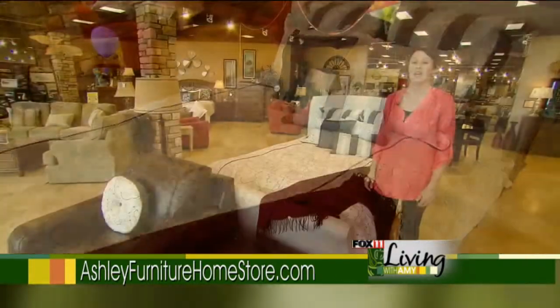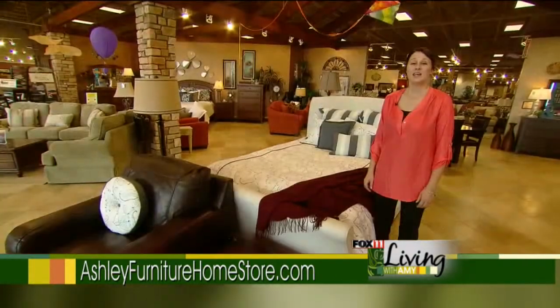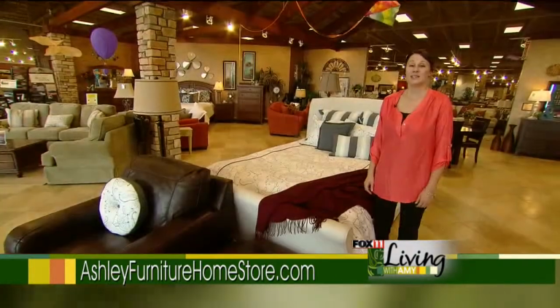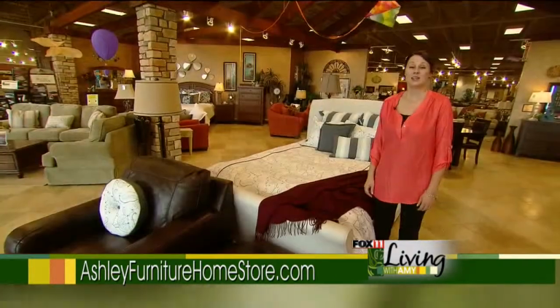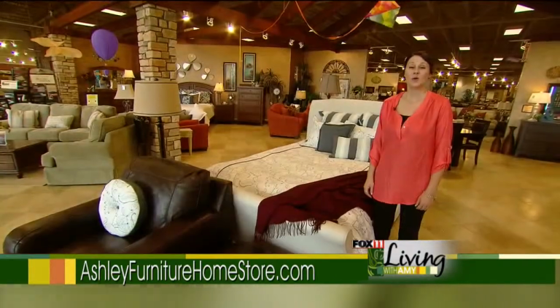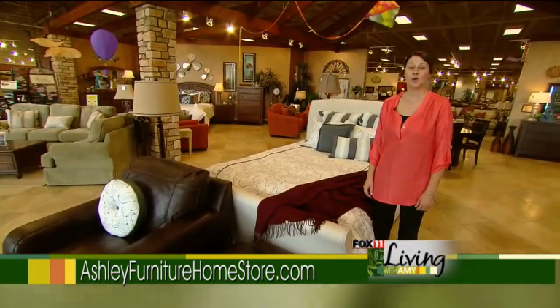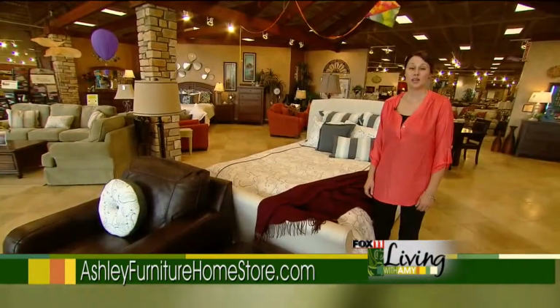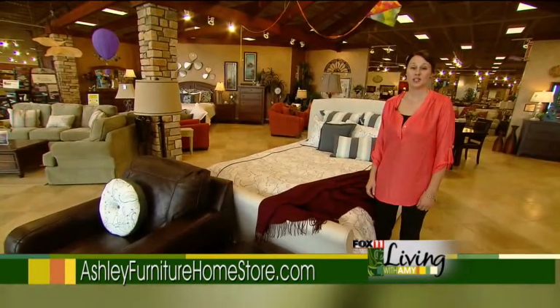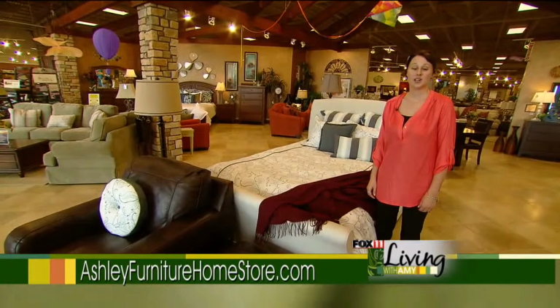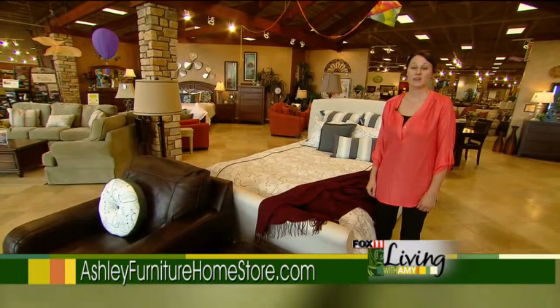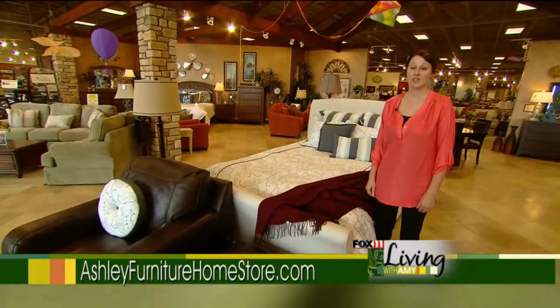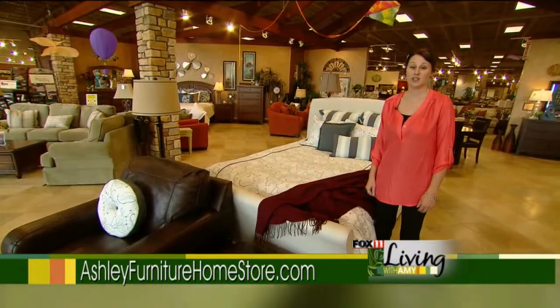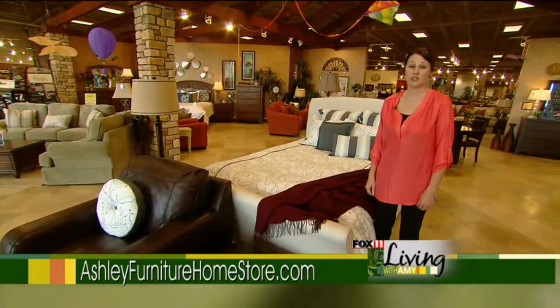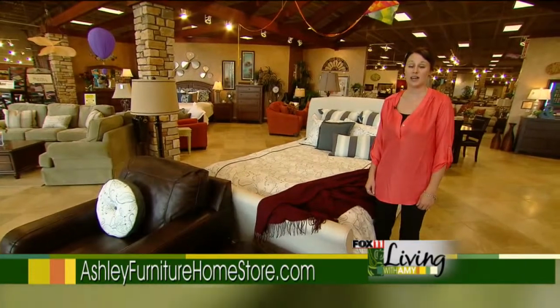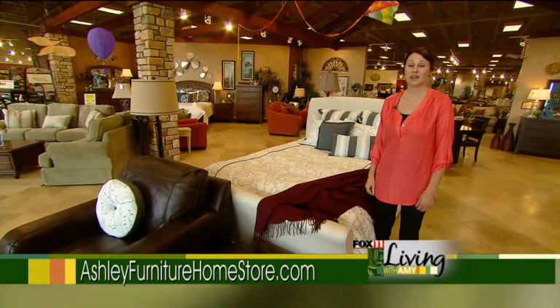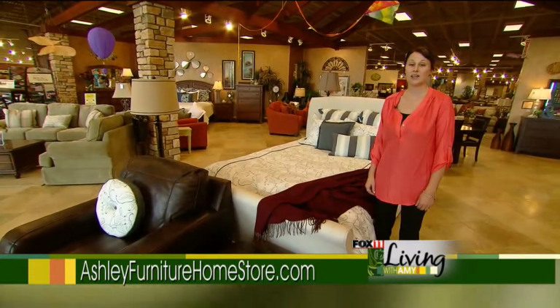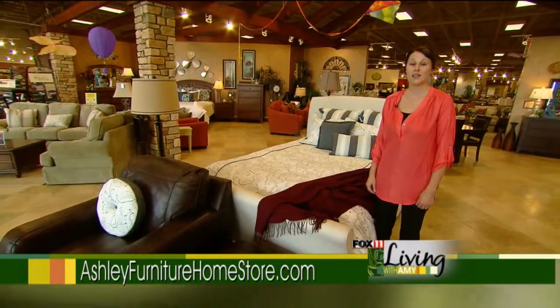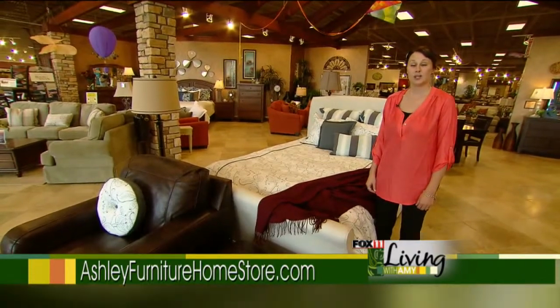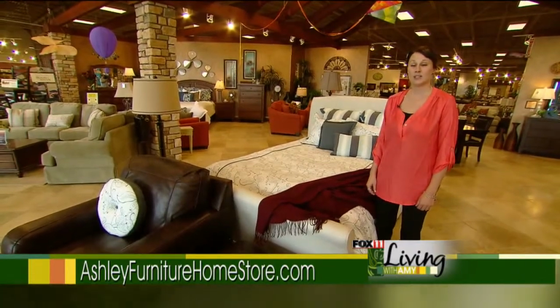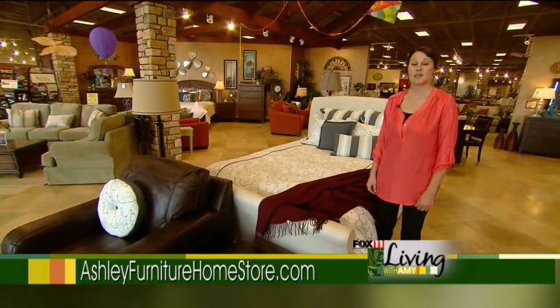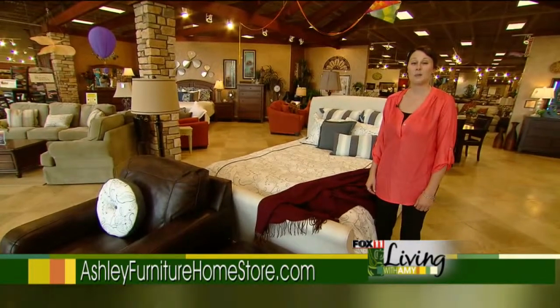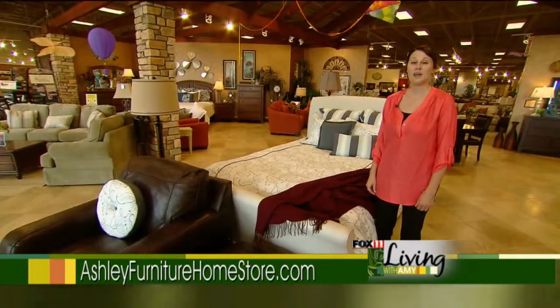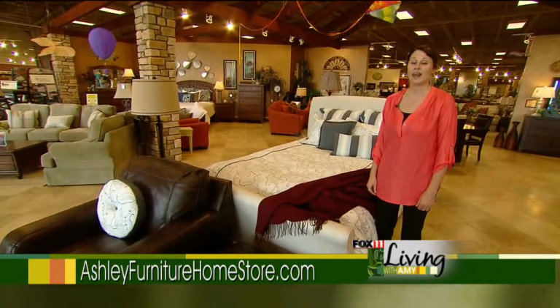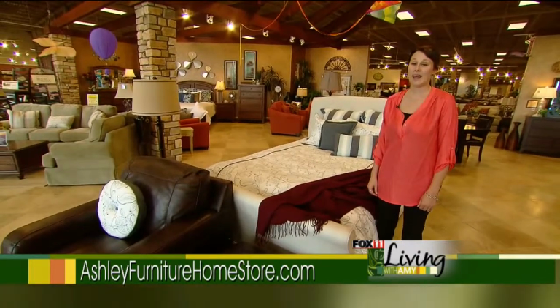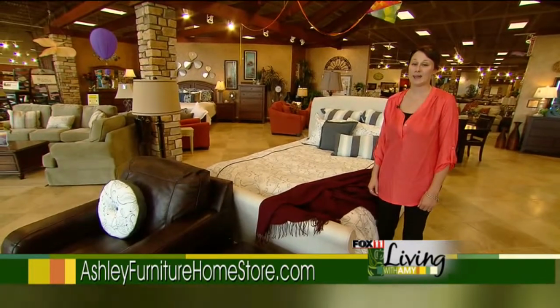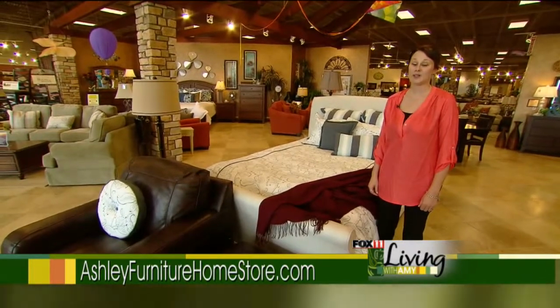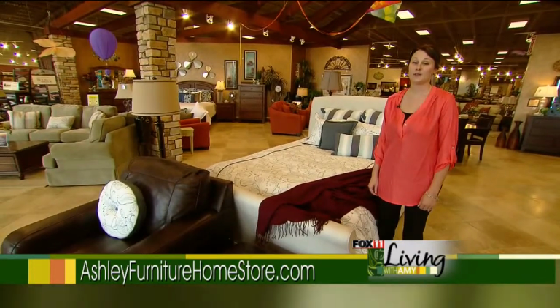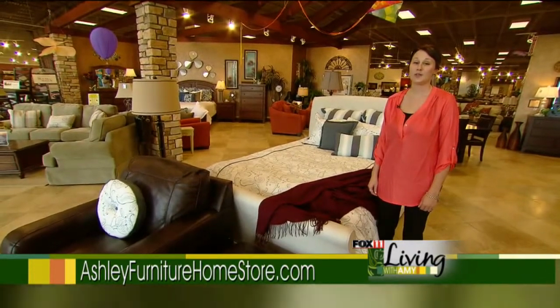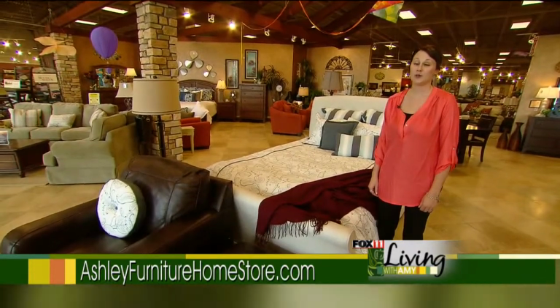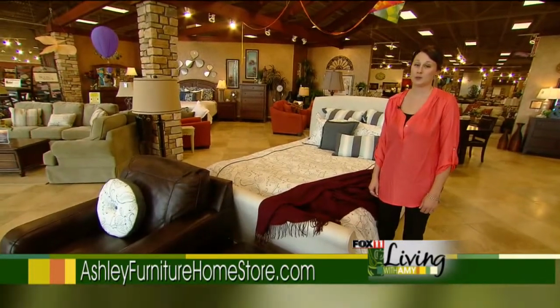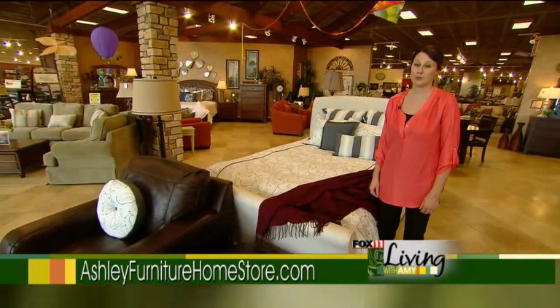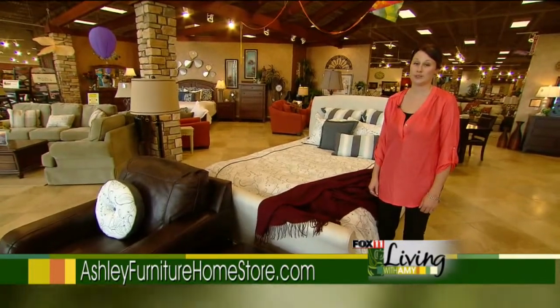To see the whole collection of the vintage style, you should stop in at Ashley Furniture Home Store.